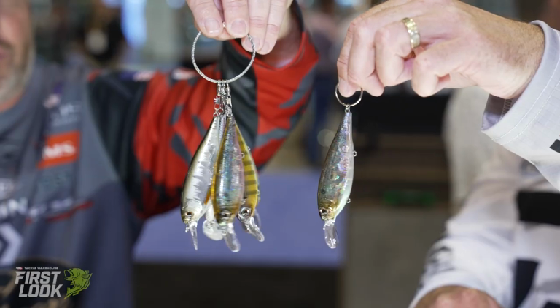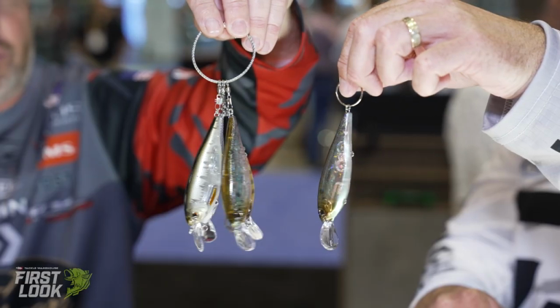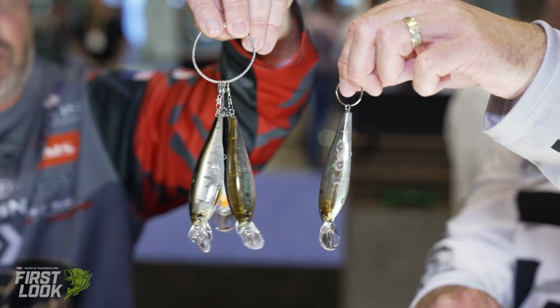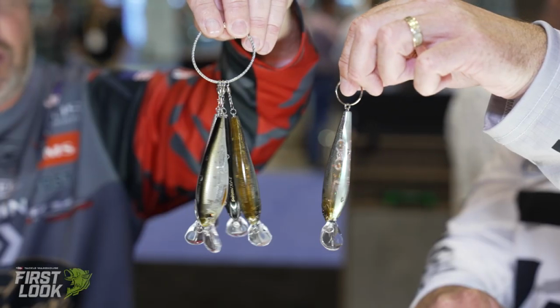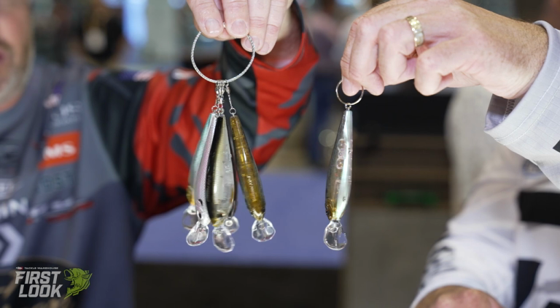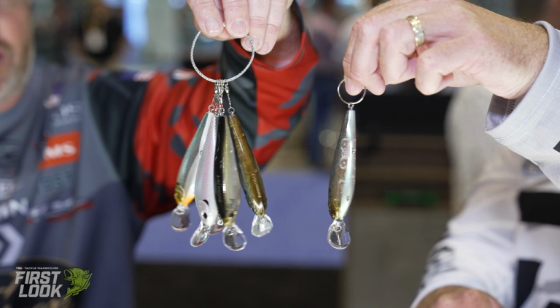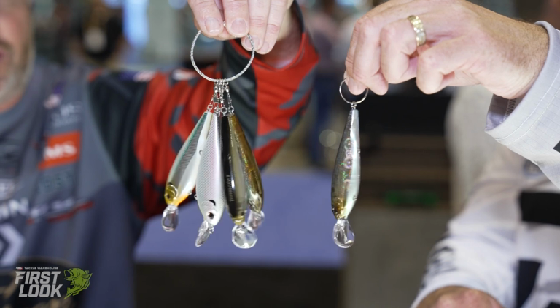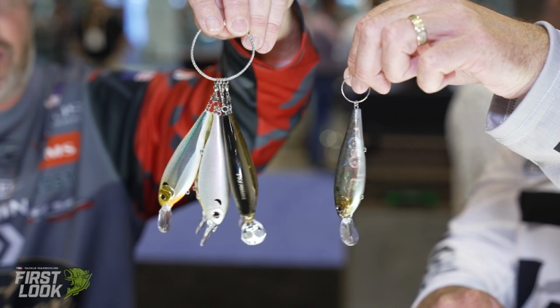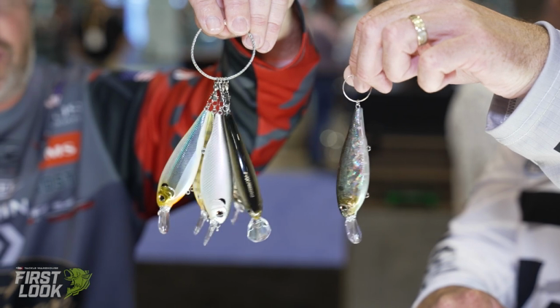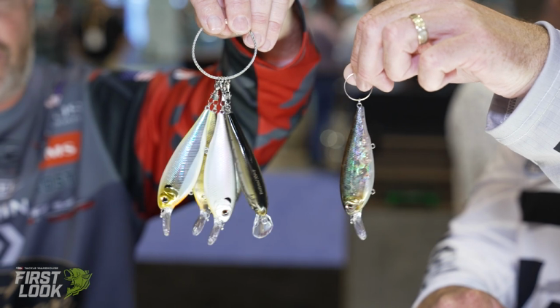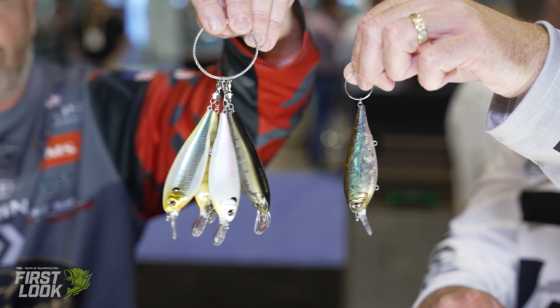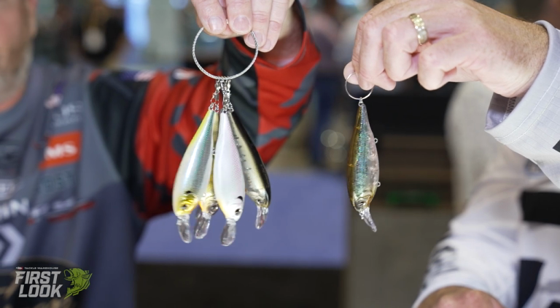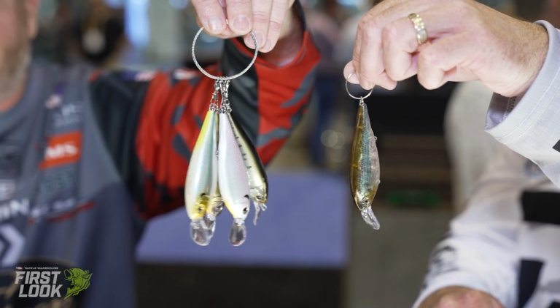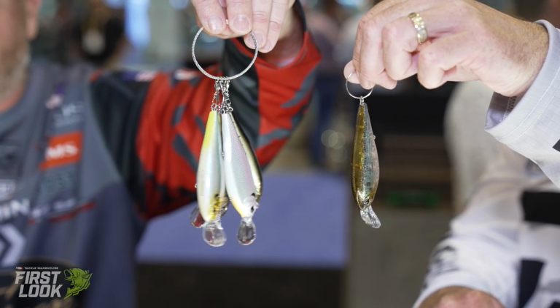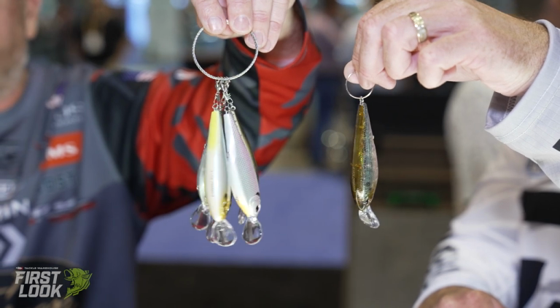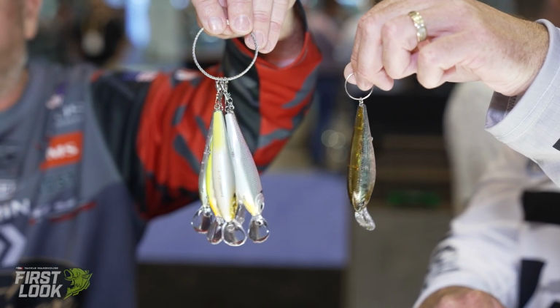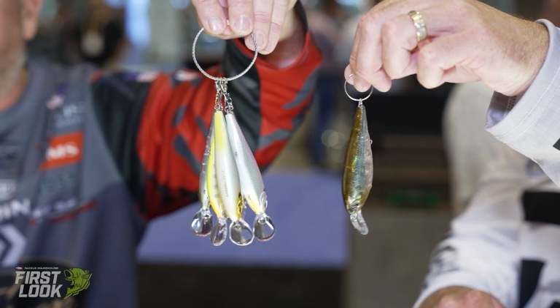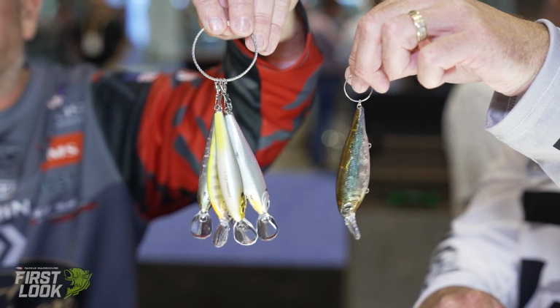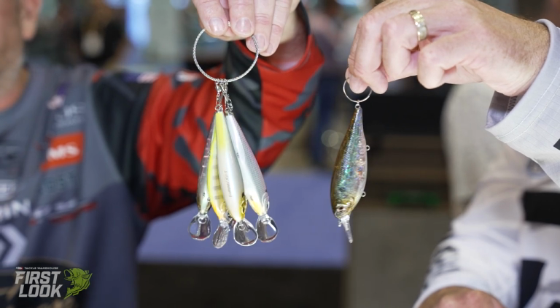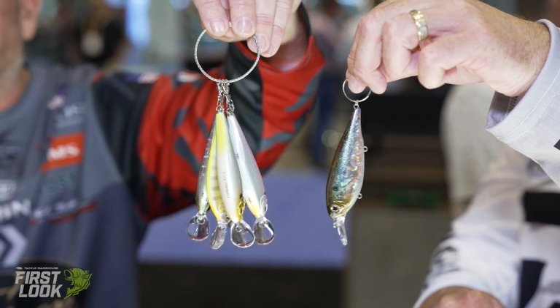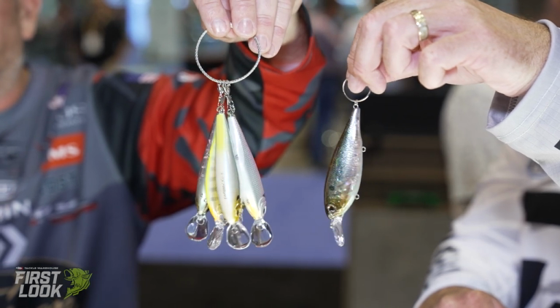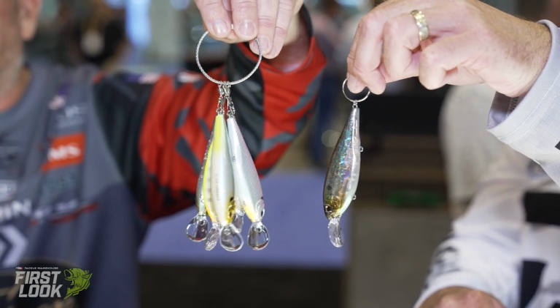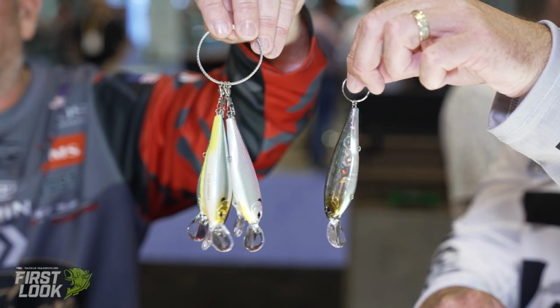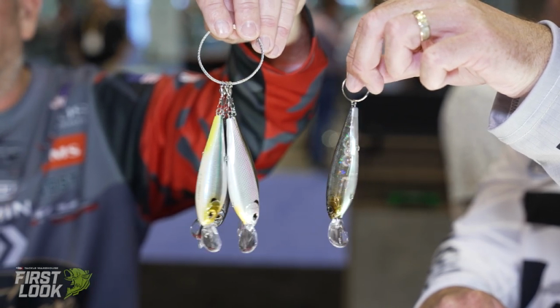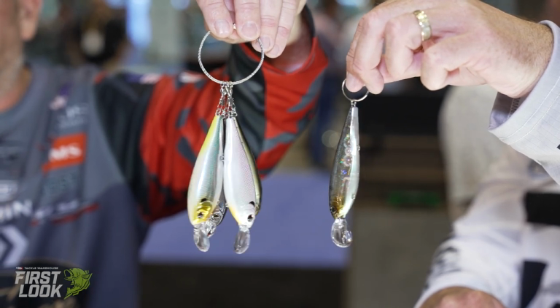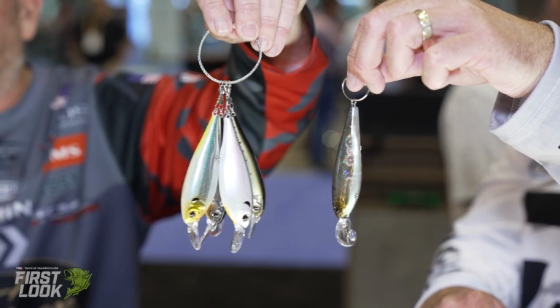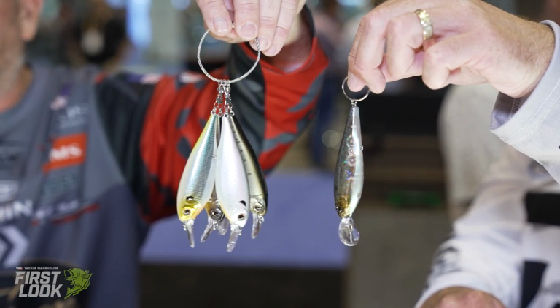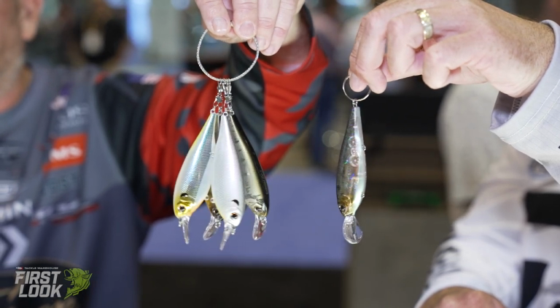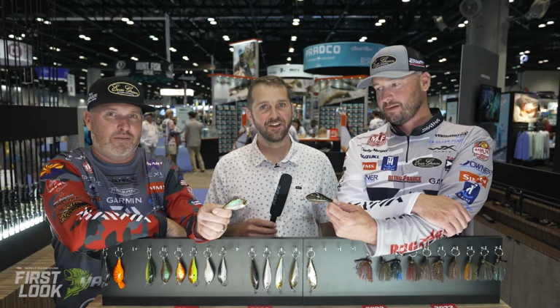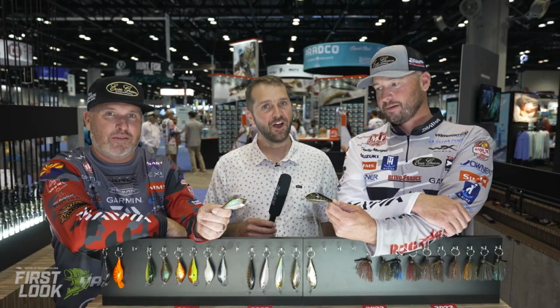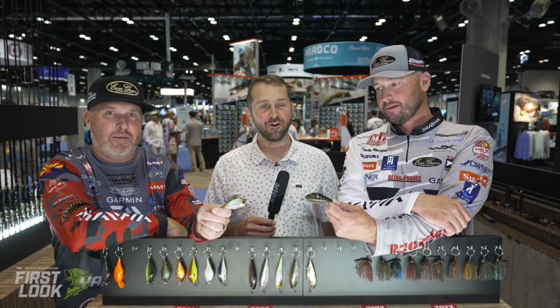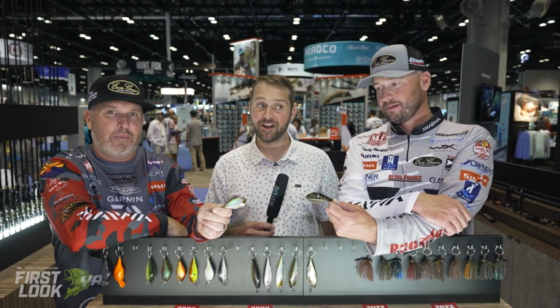This is the Evergreen XV5 X-Over — a hybrid jerkbait/crankbait fish-catching machine — available for pre-order now at TackleWarehouse.com.